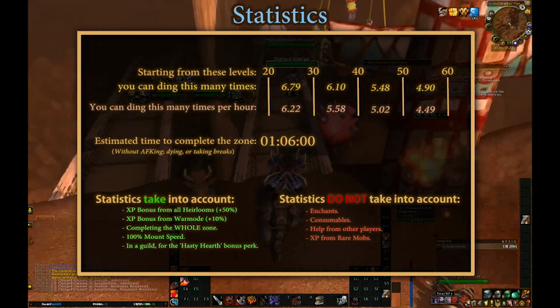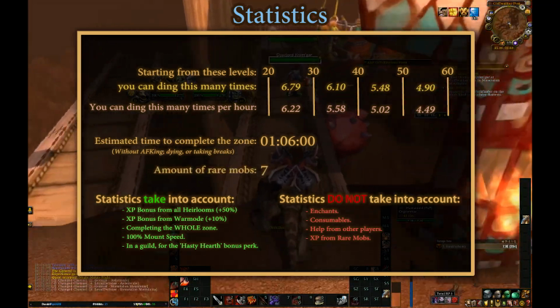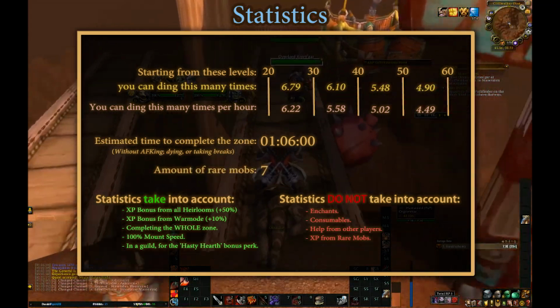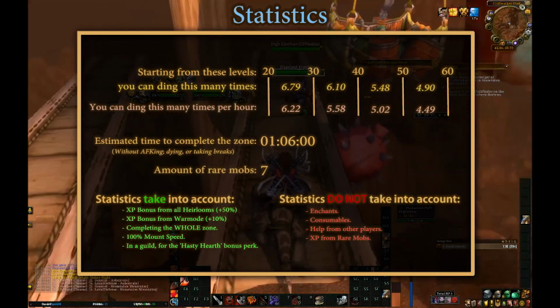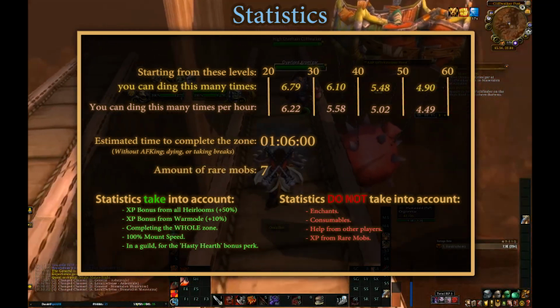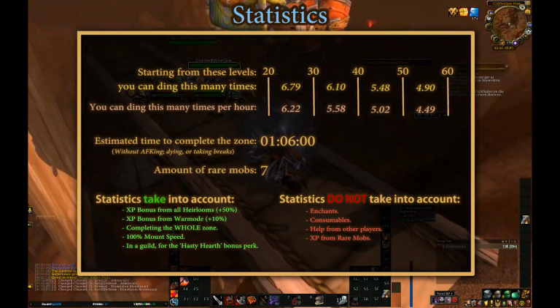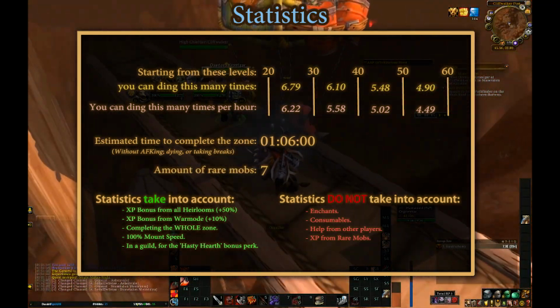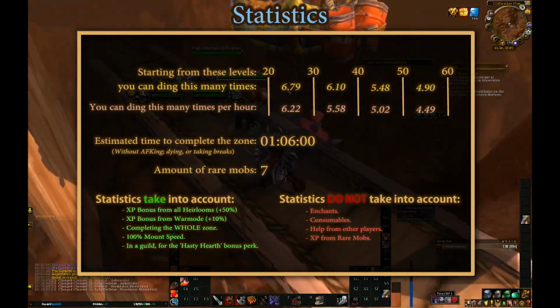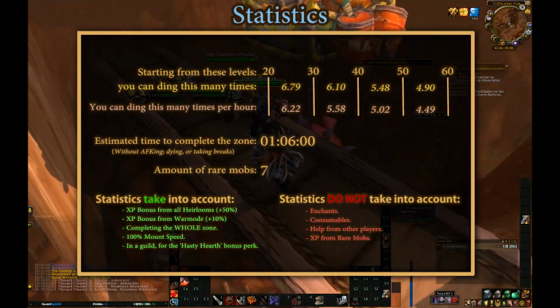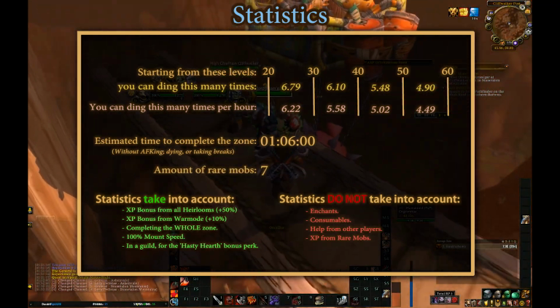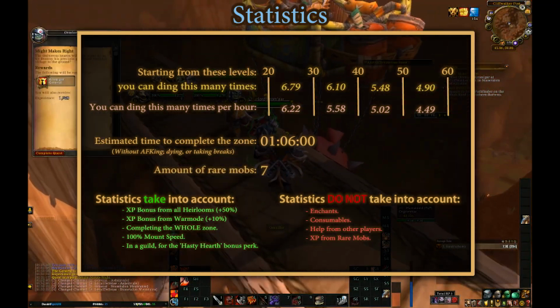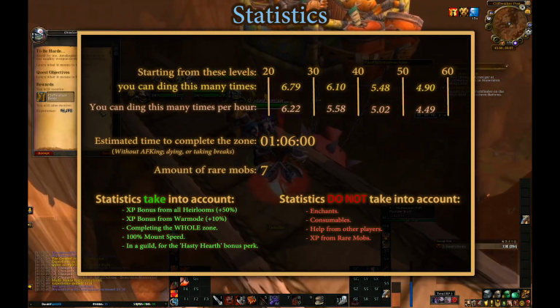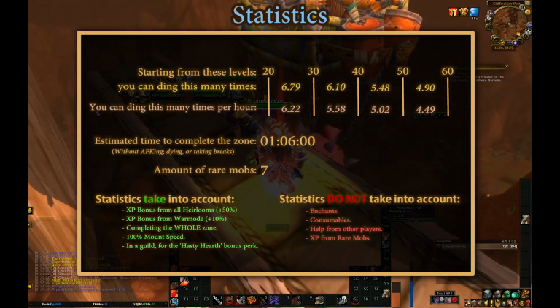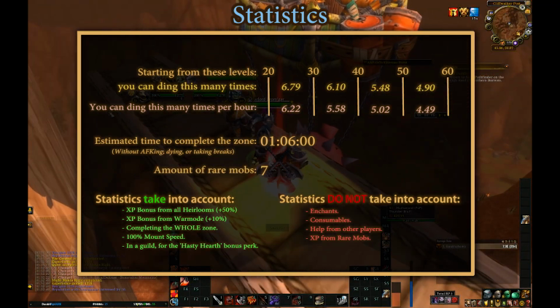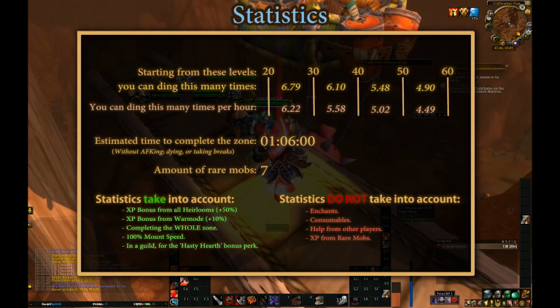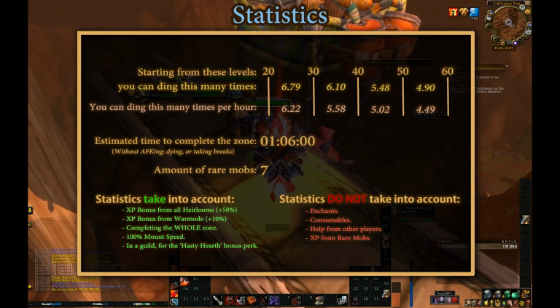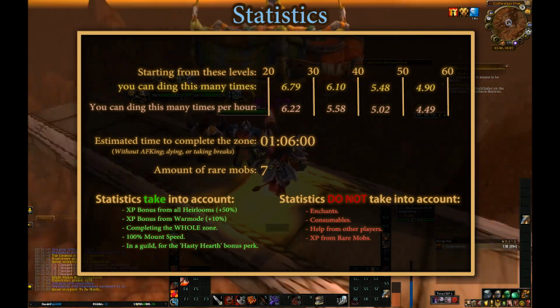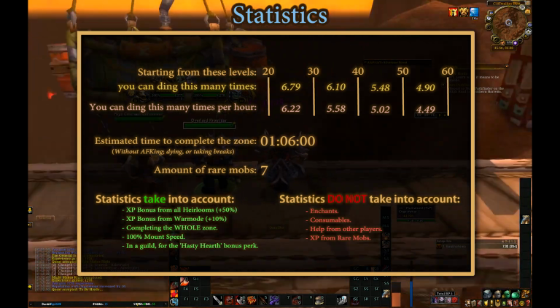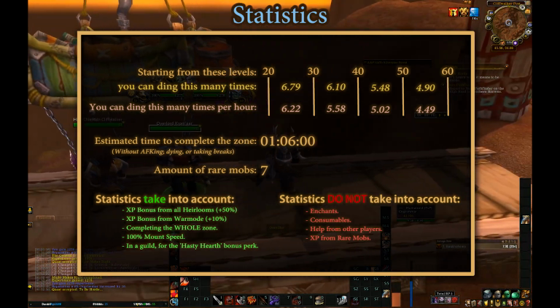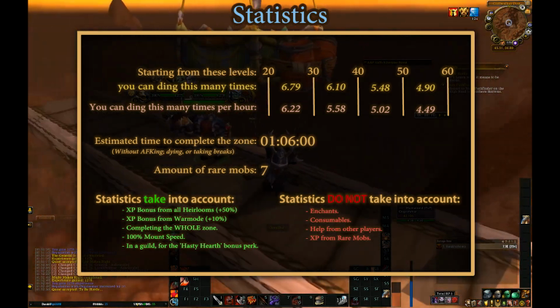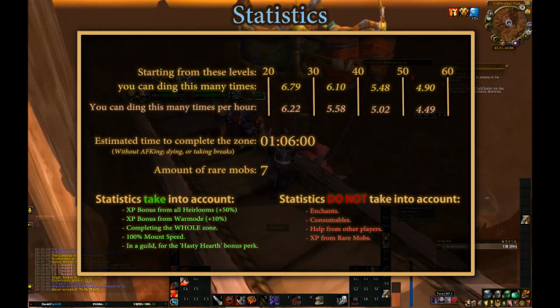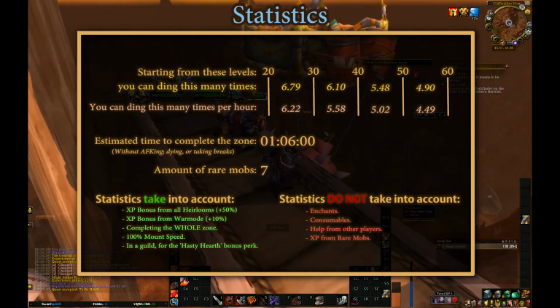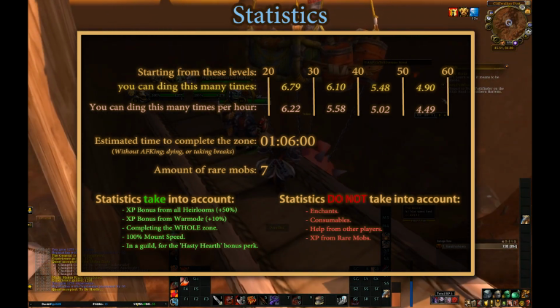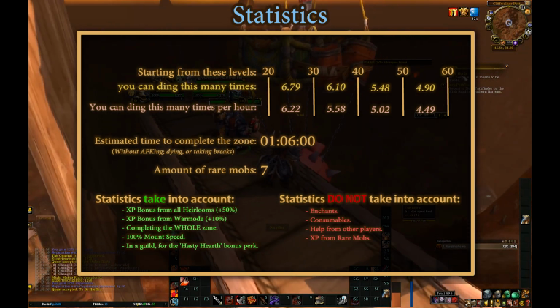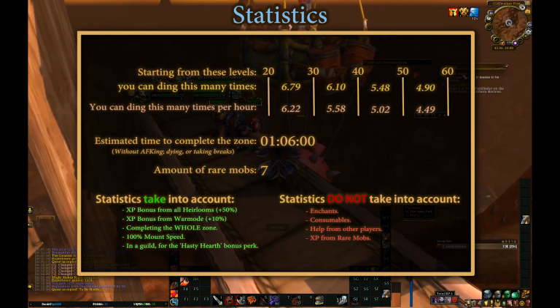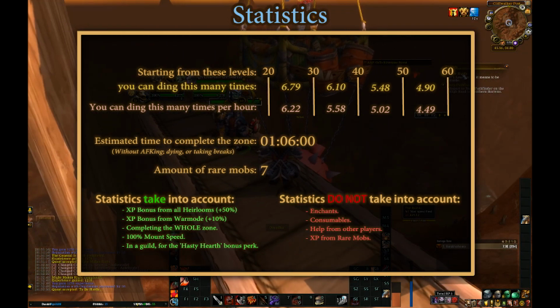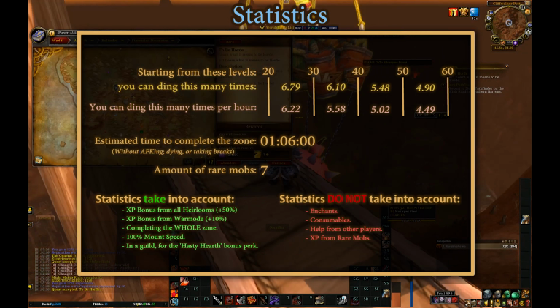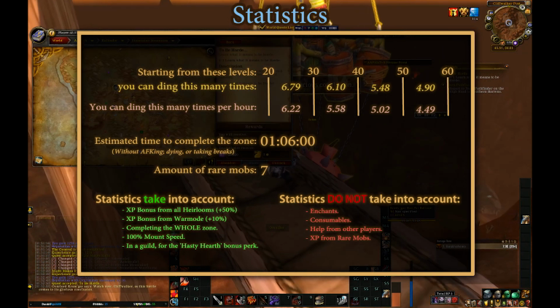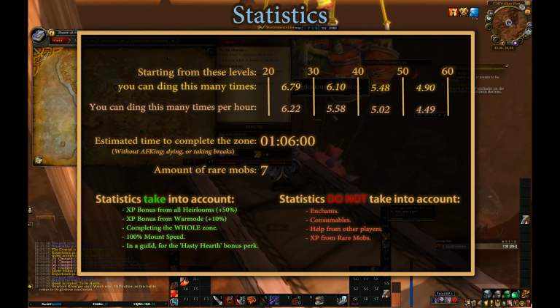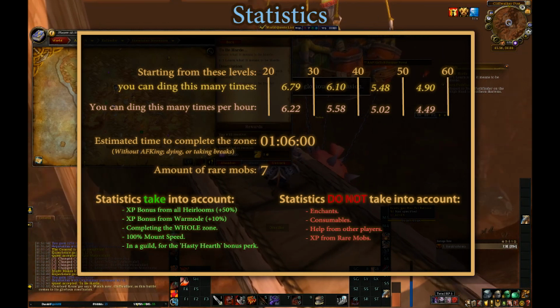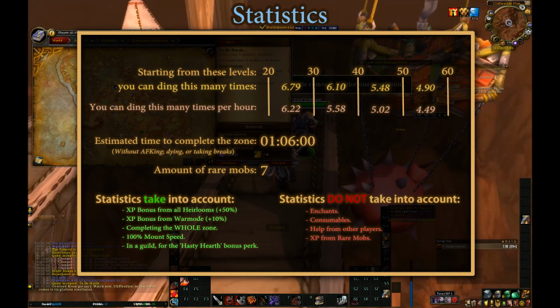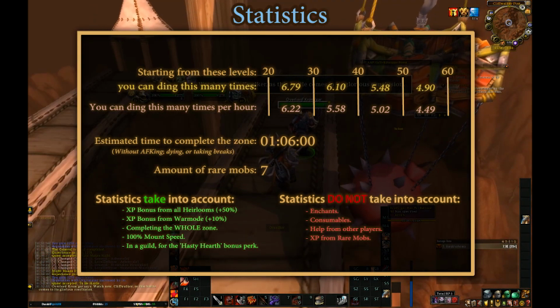As a reminder, your best chance is finding 7 rare mobs in the zone maximum, if you're sticking close to where the quests tell you to go.